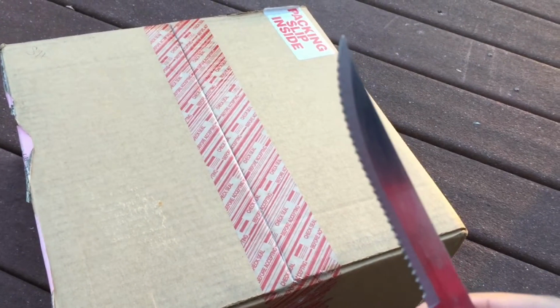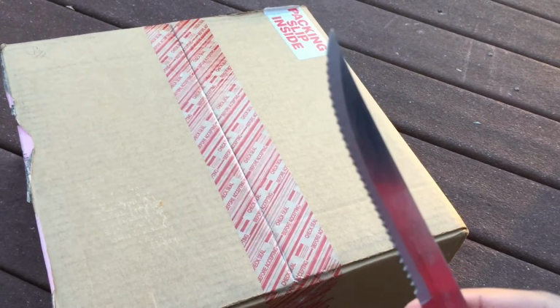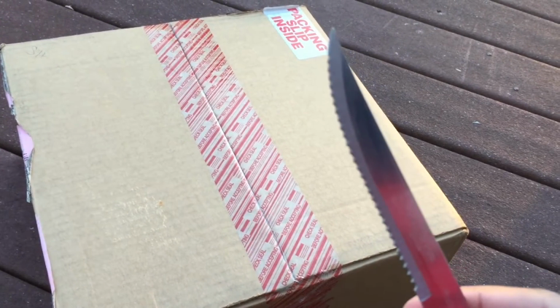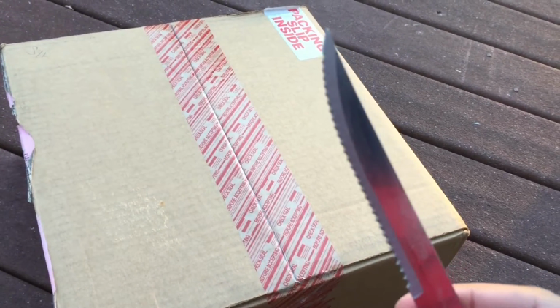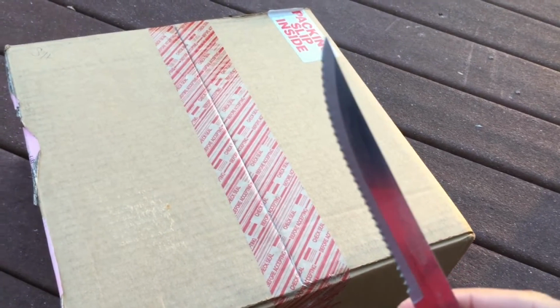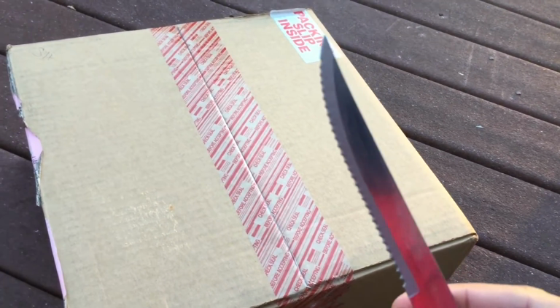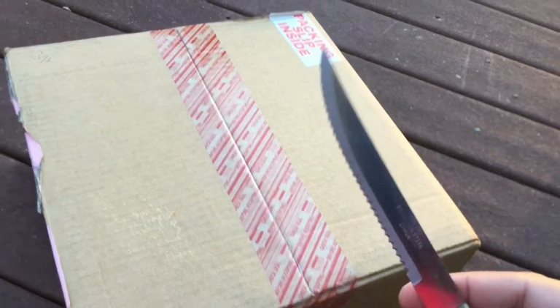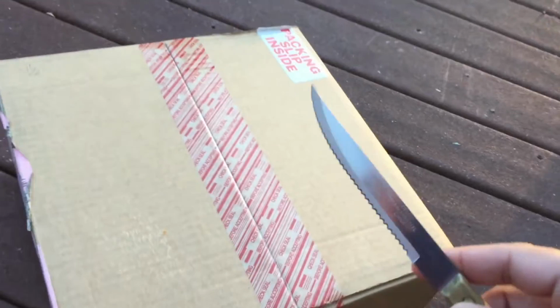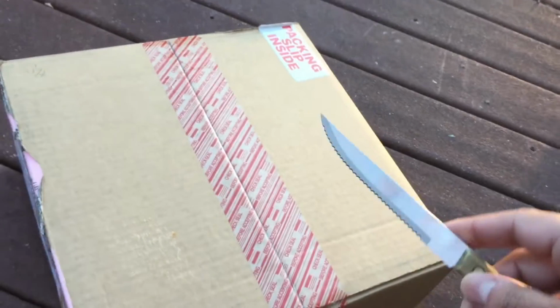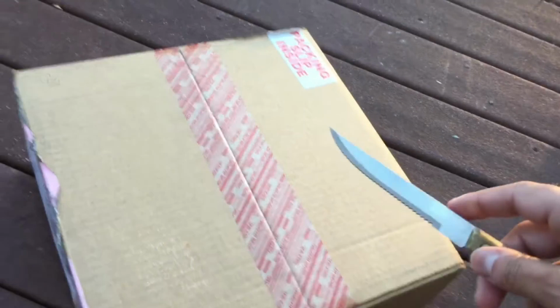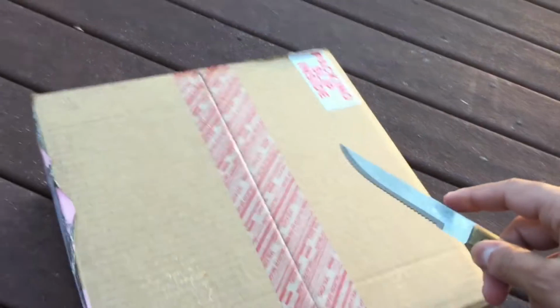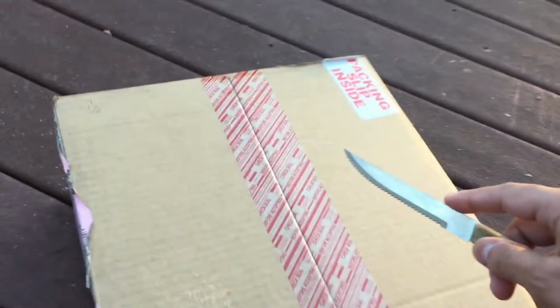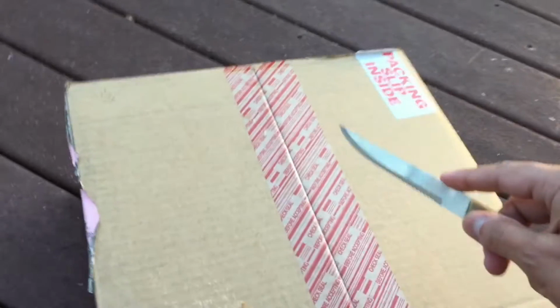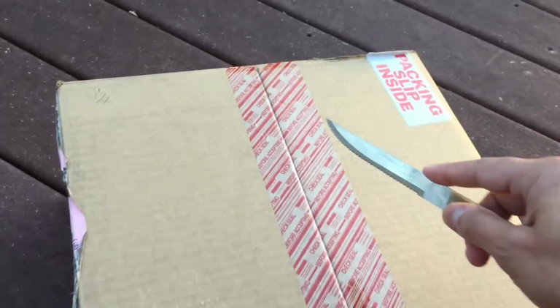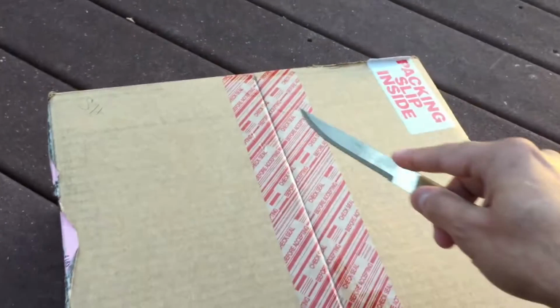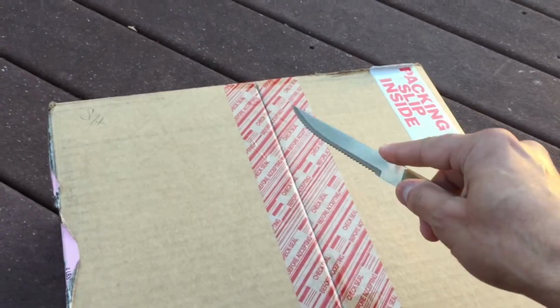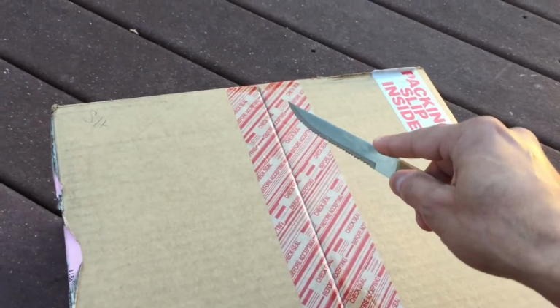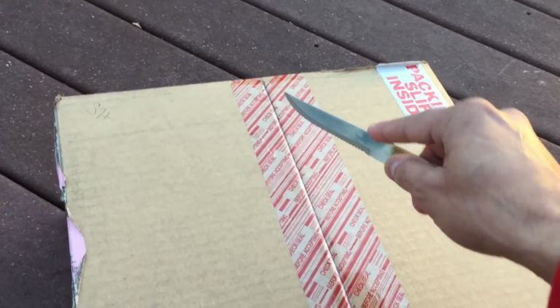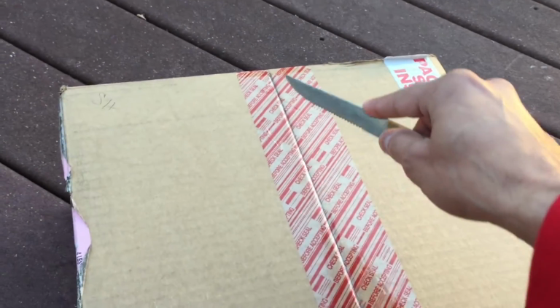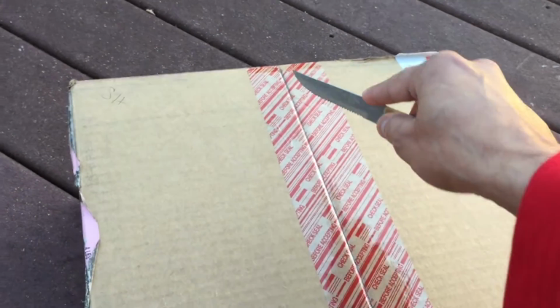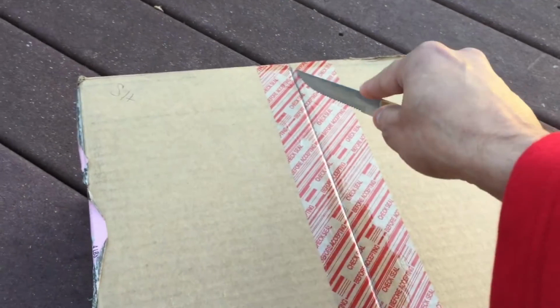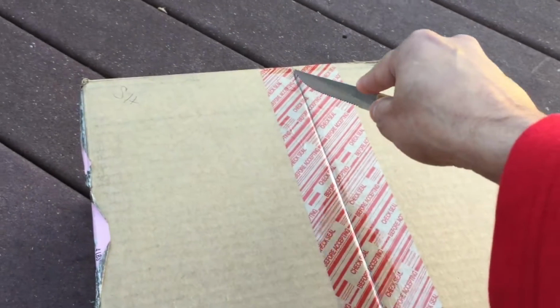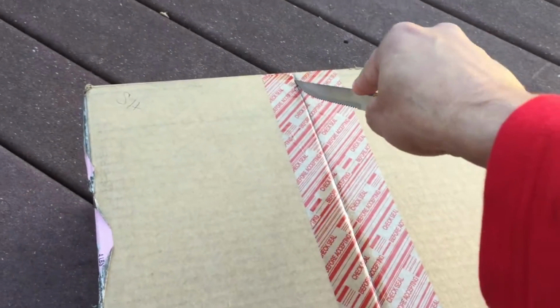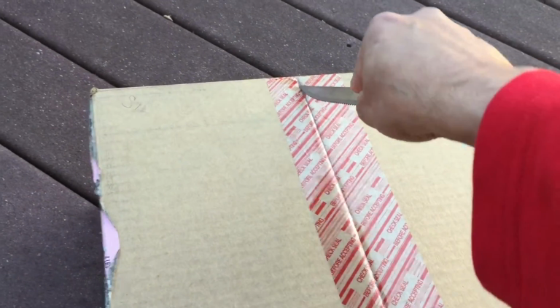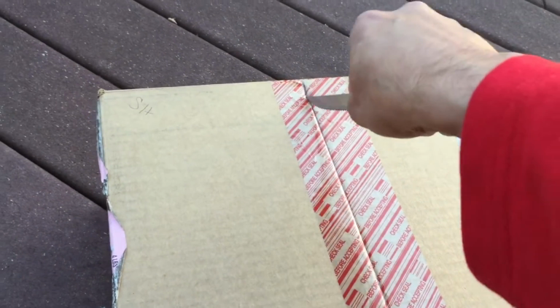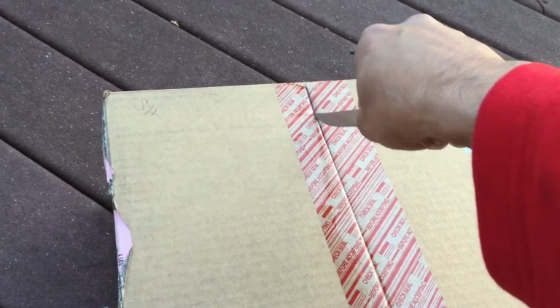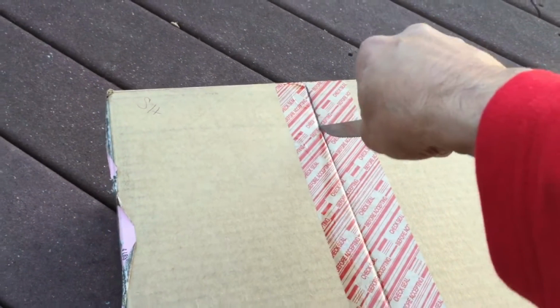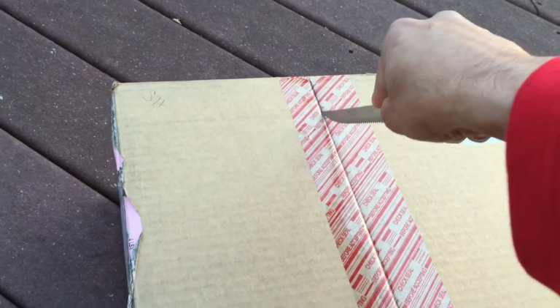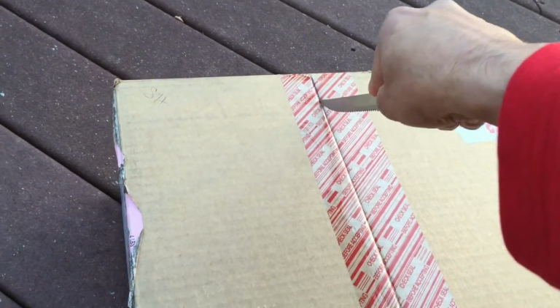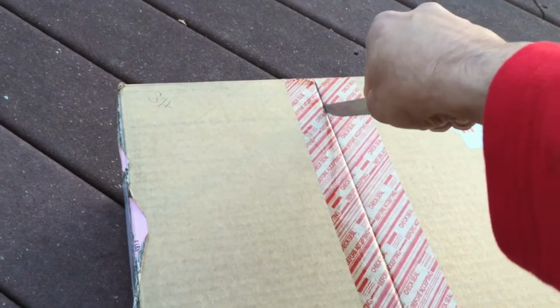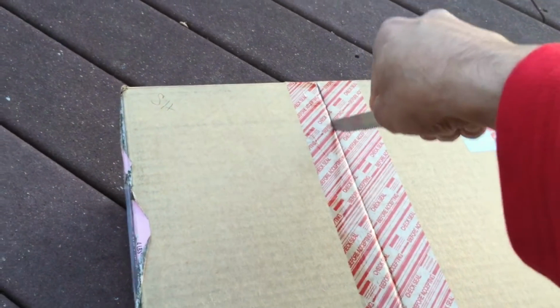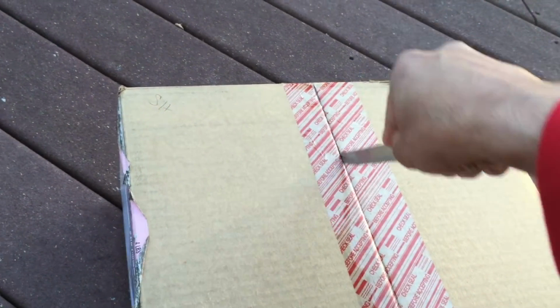Got a steak knife today. Somebody get out the A1. Thinking about having that for dinner tonight.